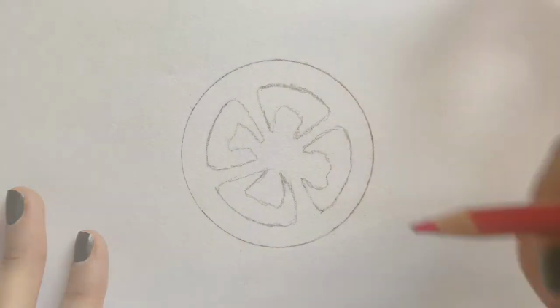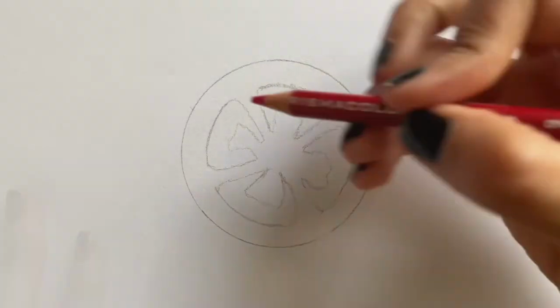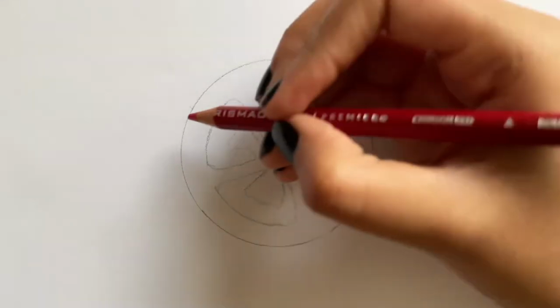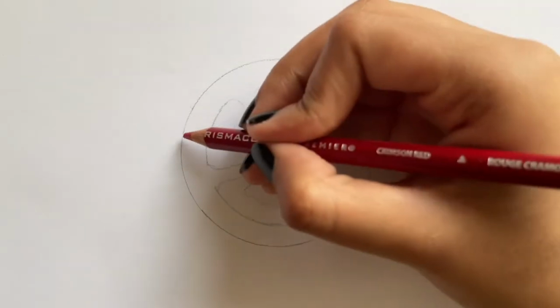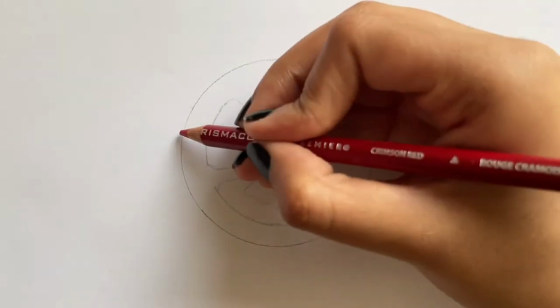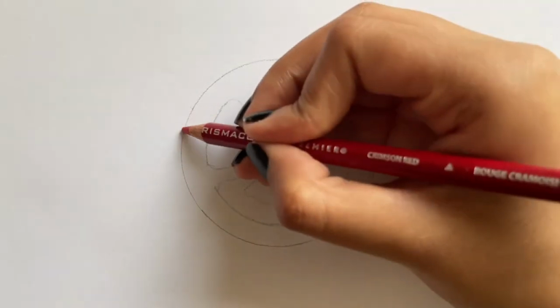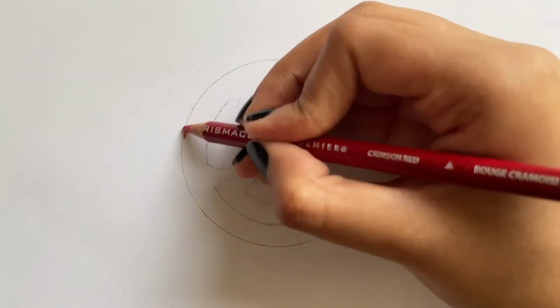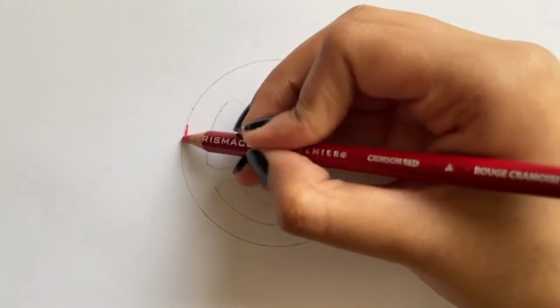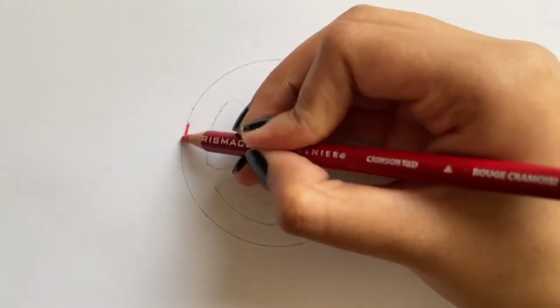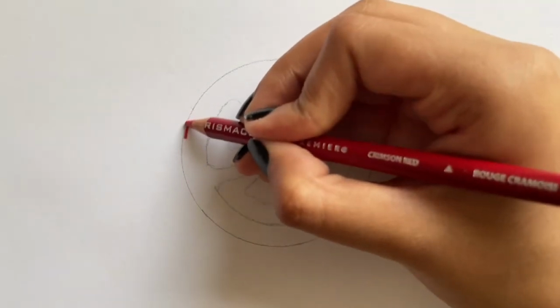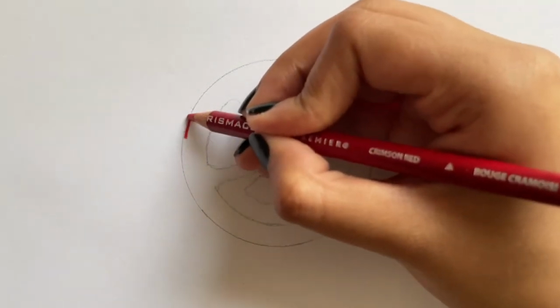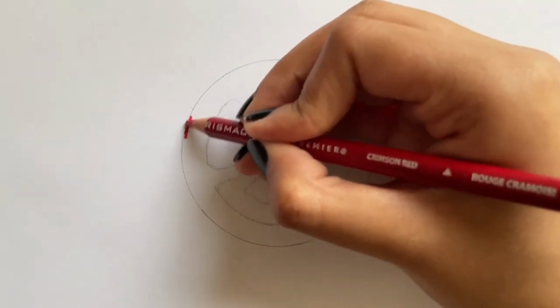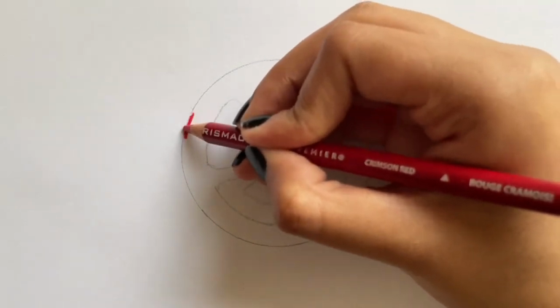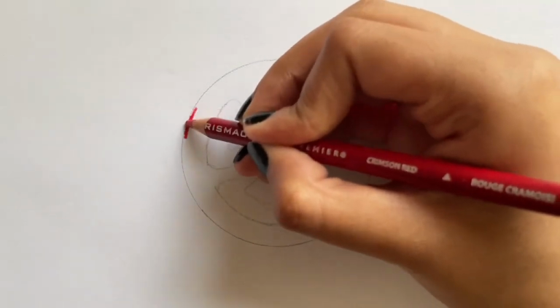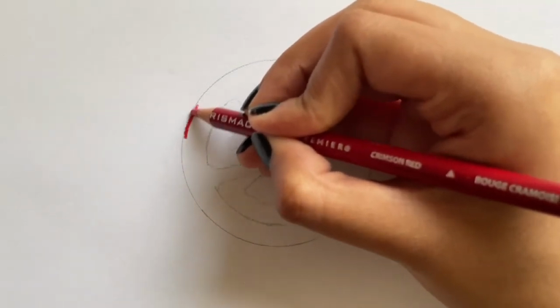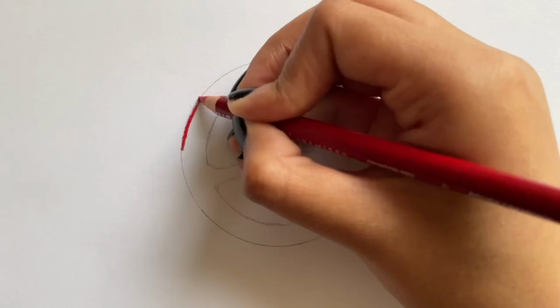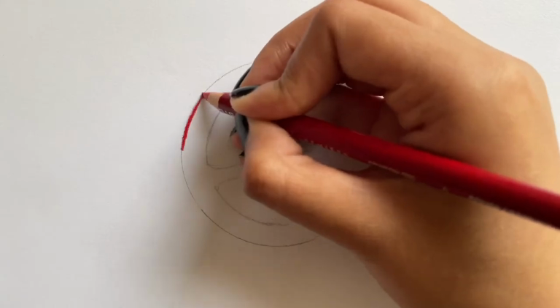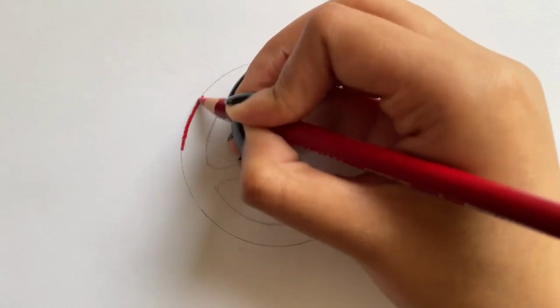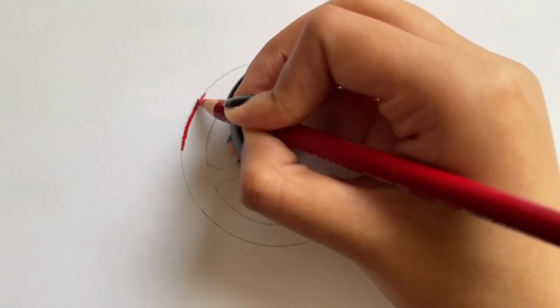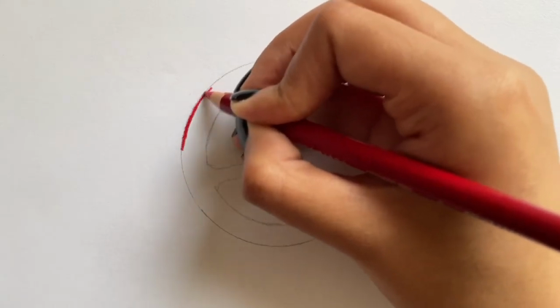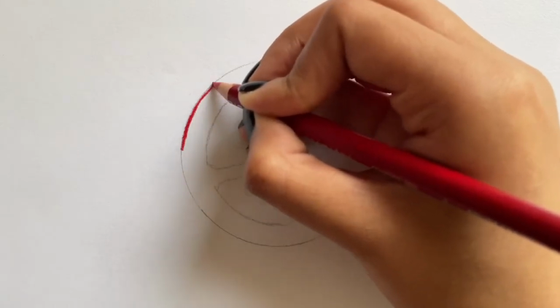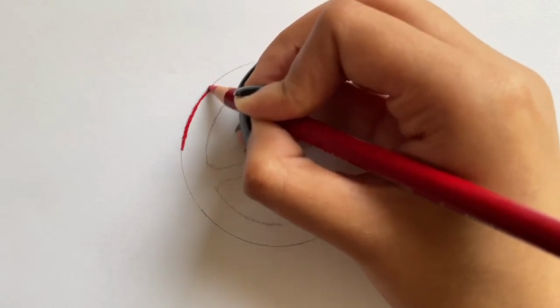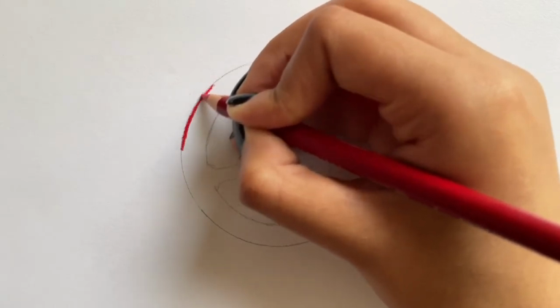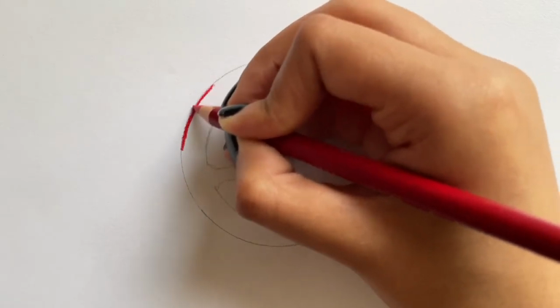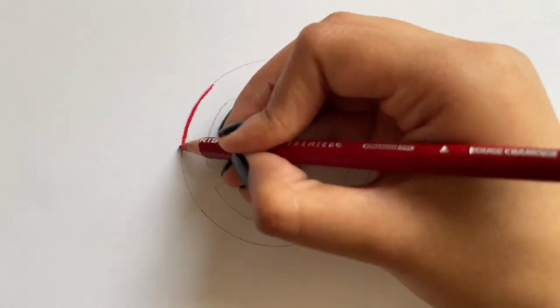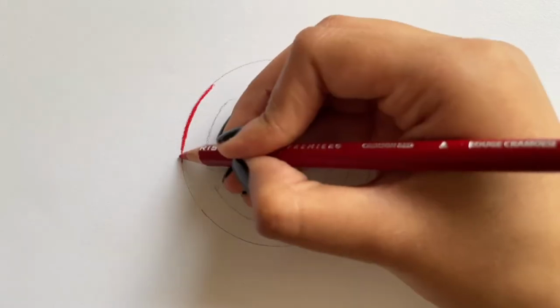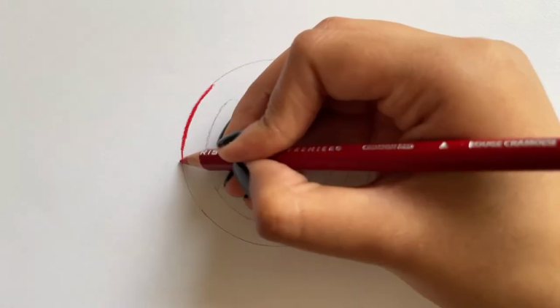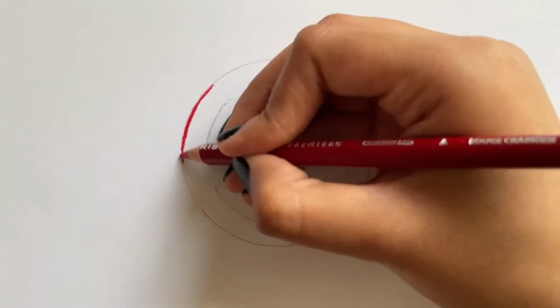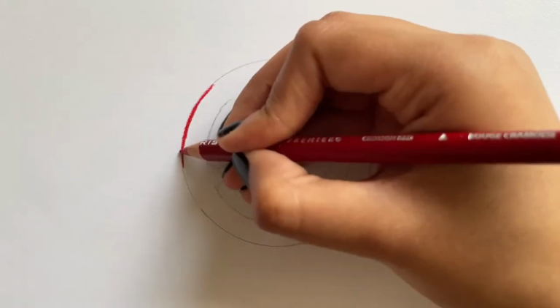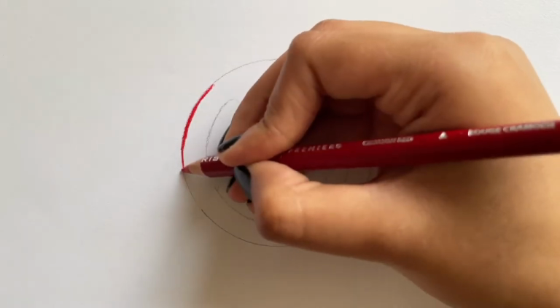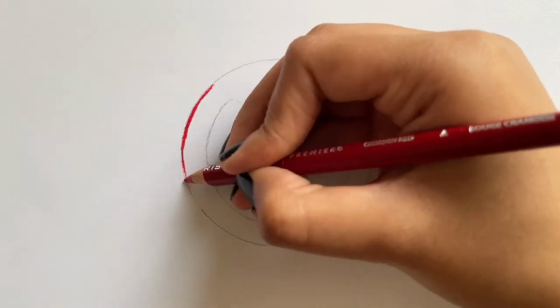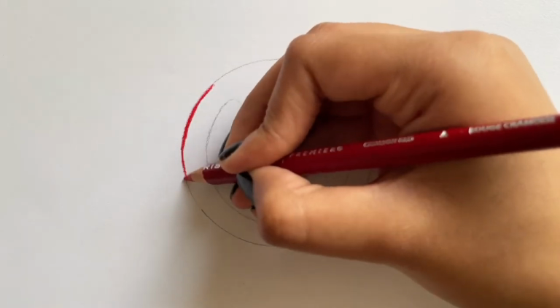Then take crimson red, or any dark shade of red, and start coloring in the shown areas.